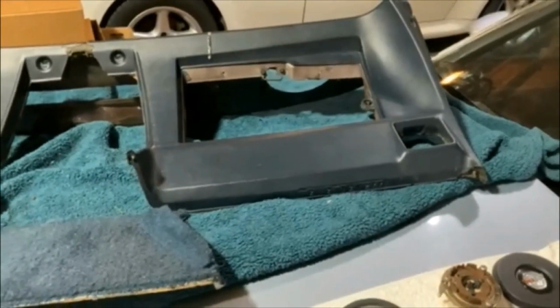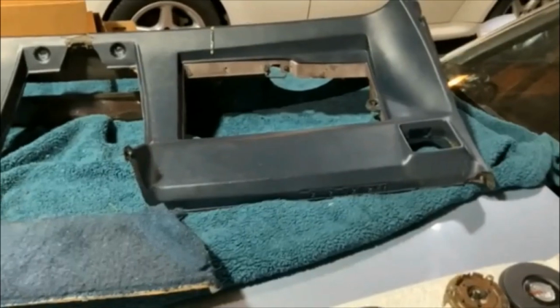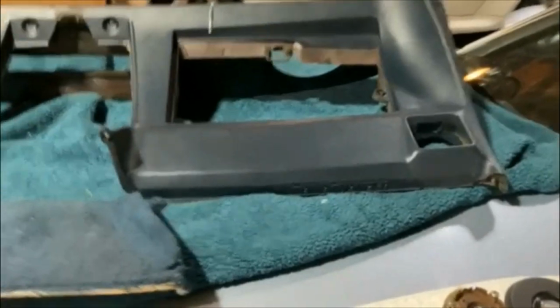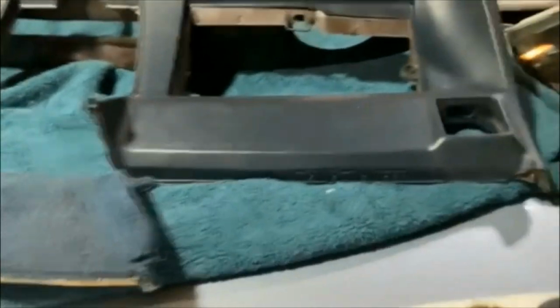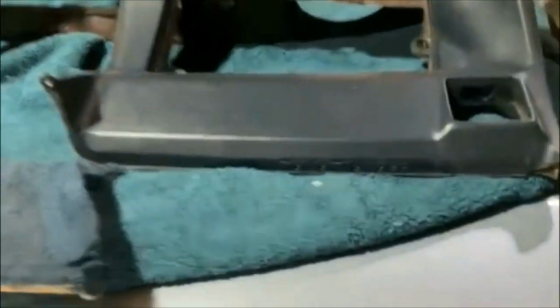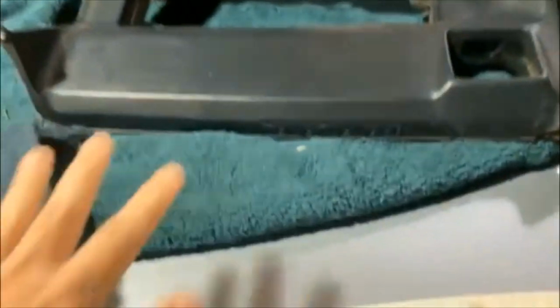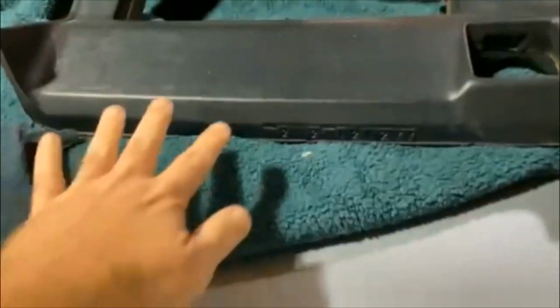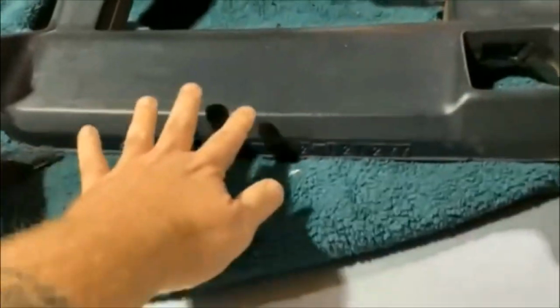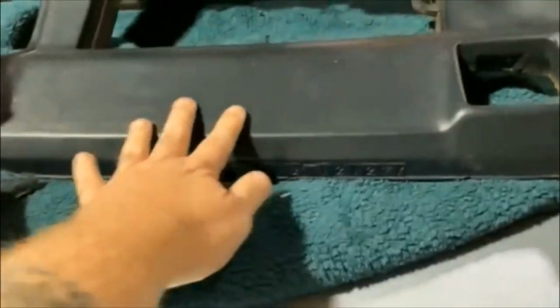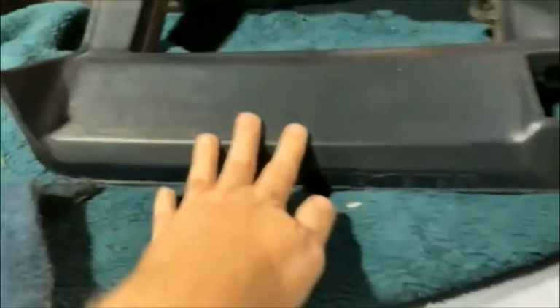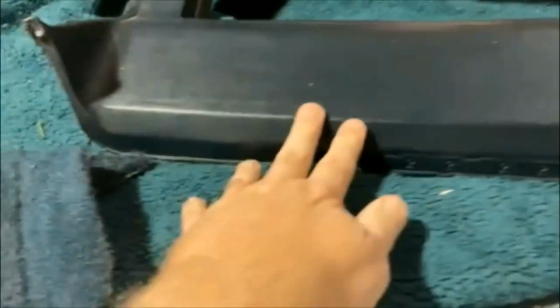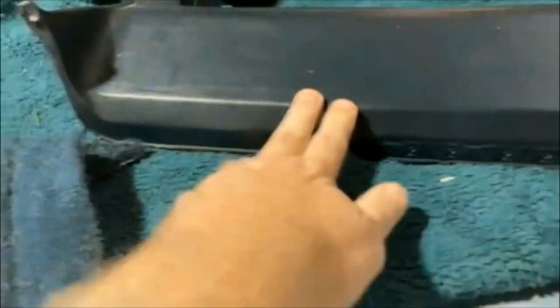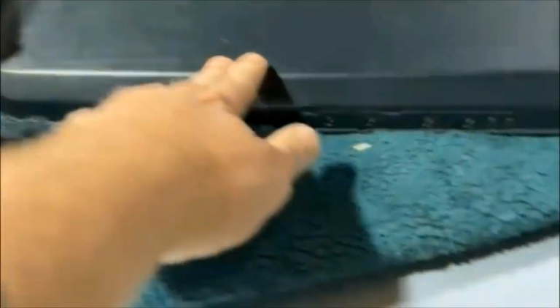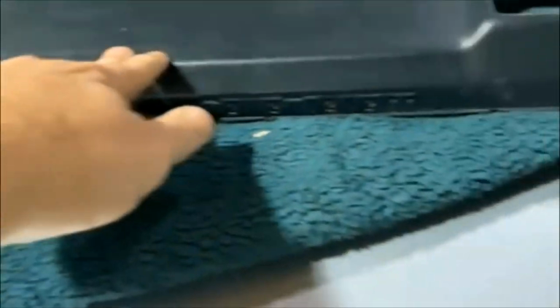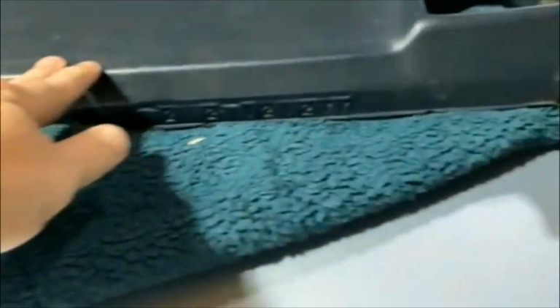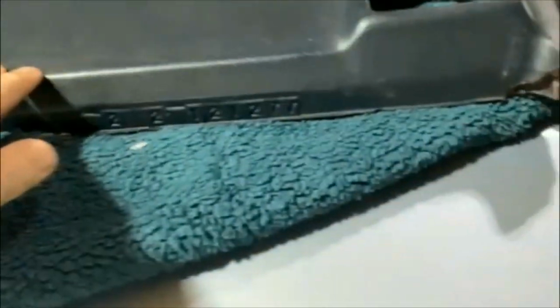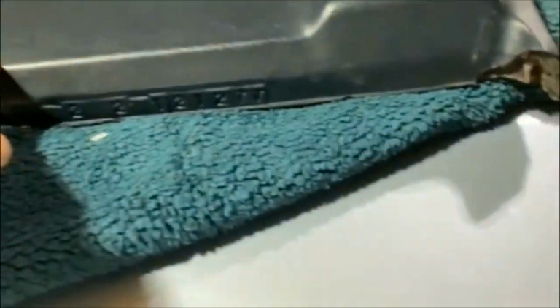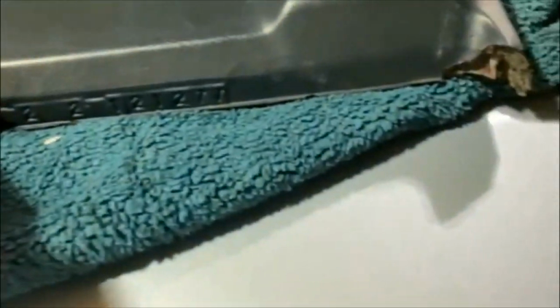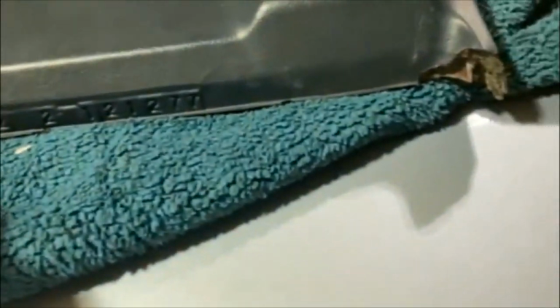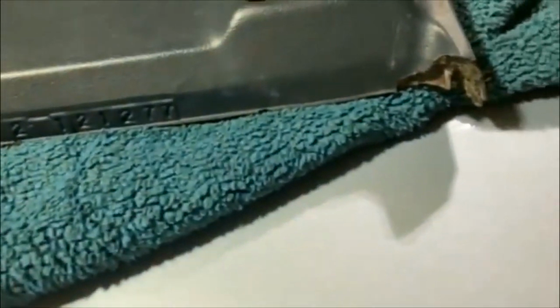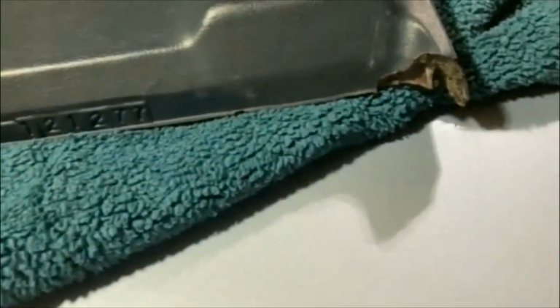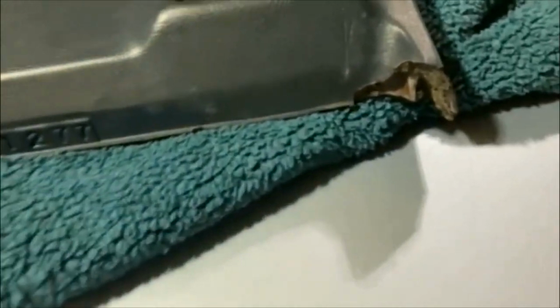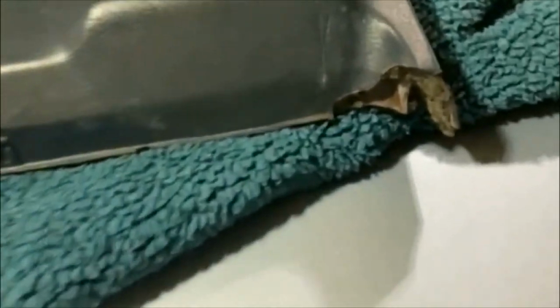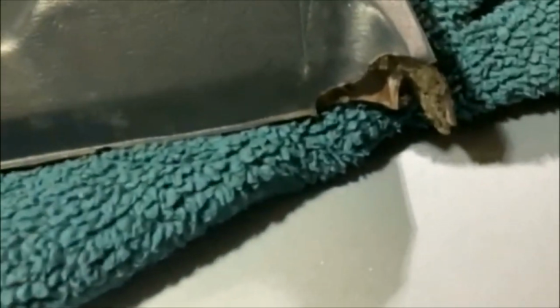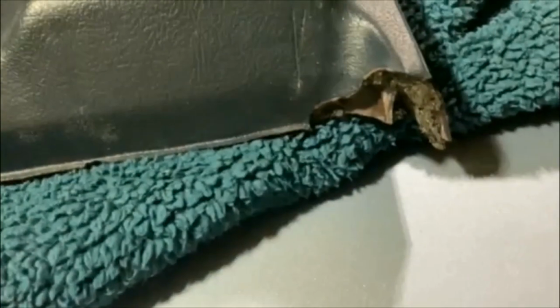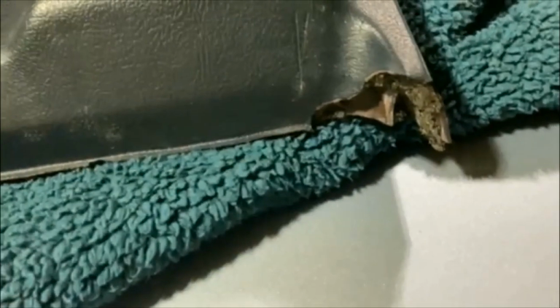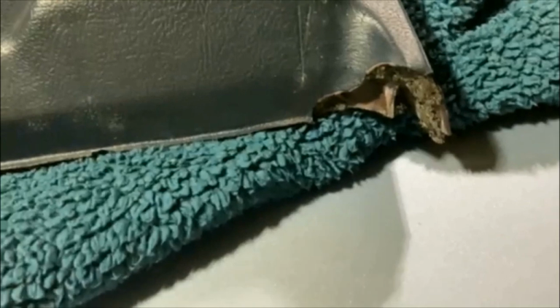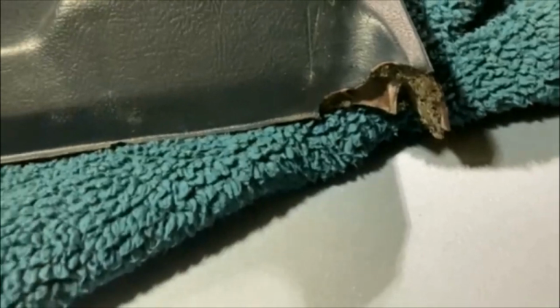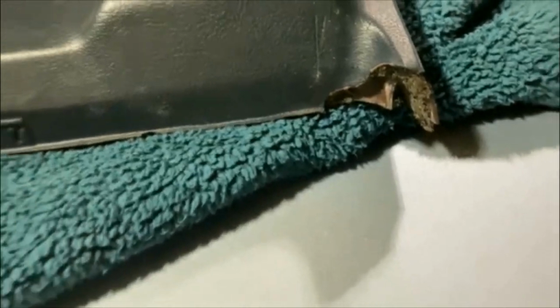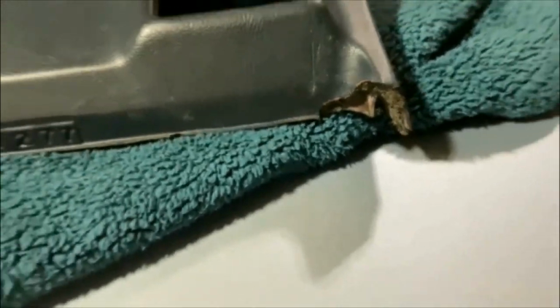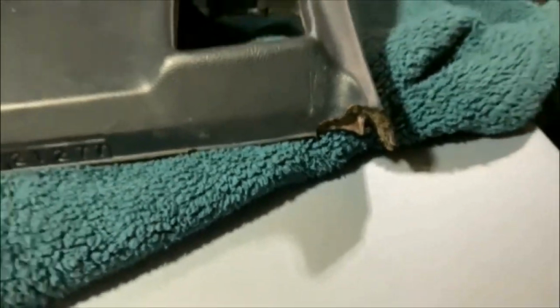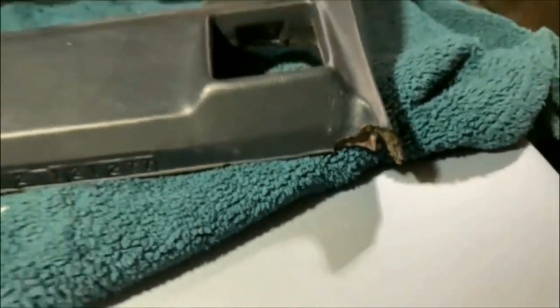I'm going to try to make all this look brand new, and it's even missing a piece and what have you.